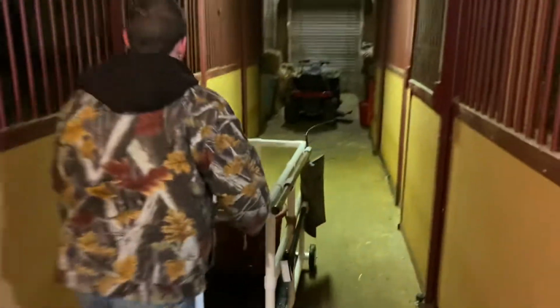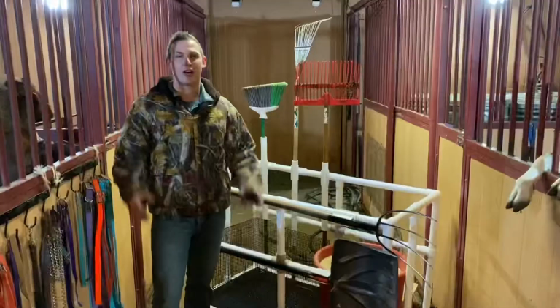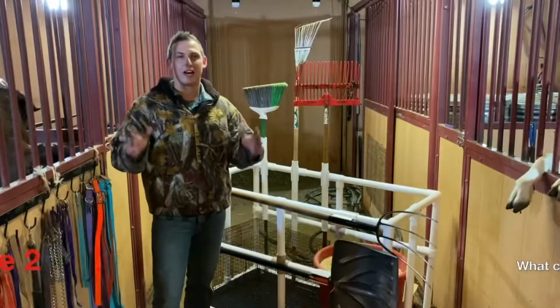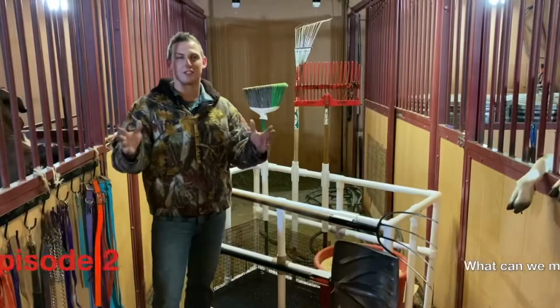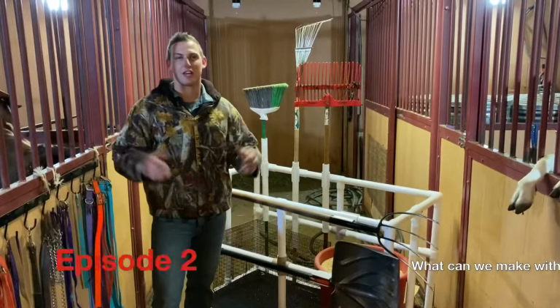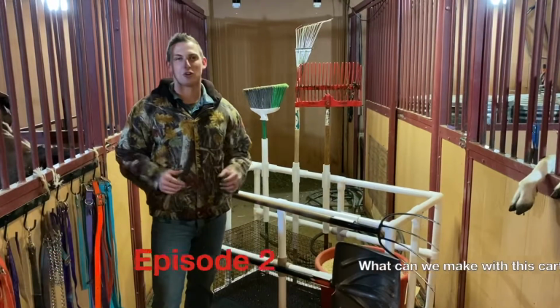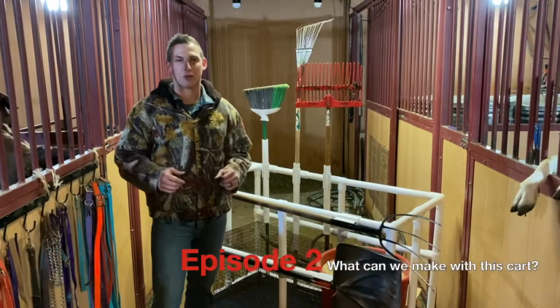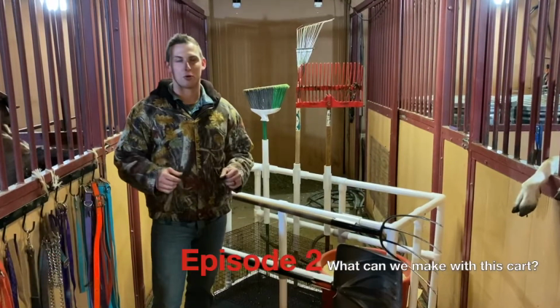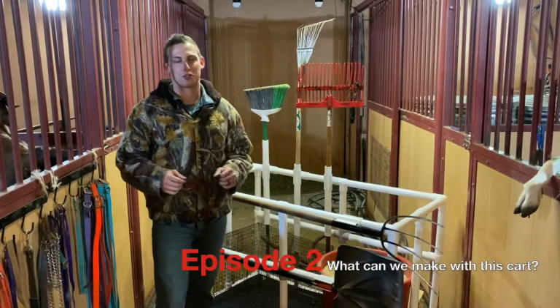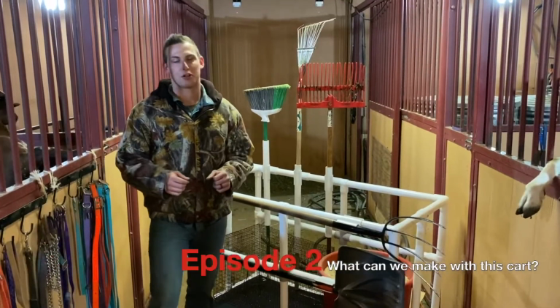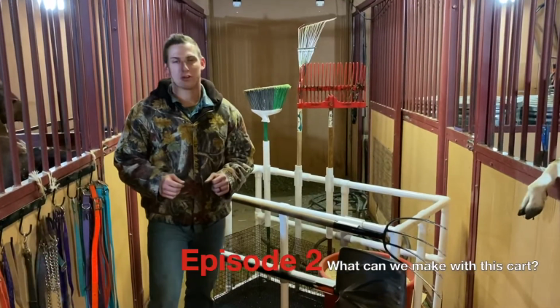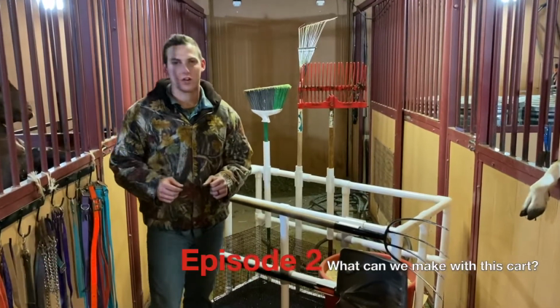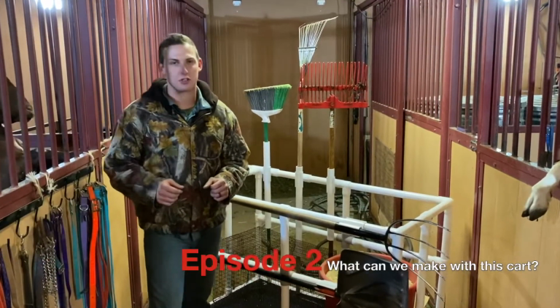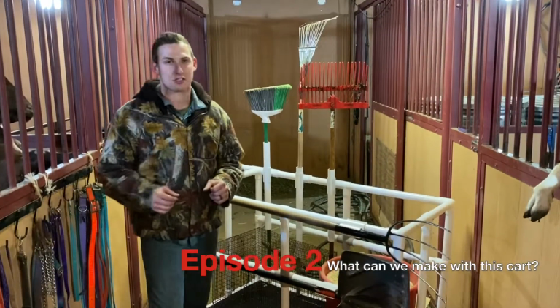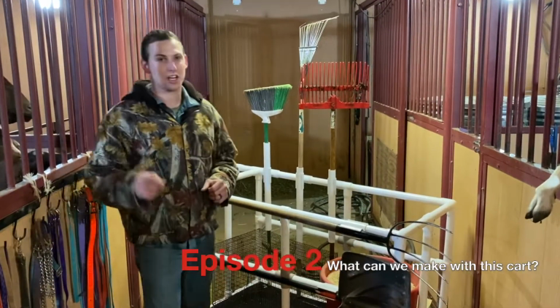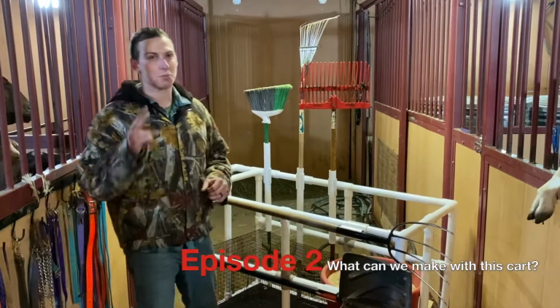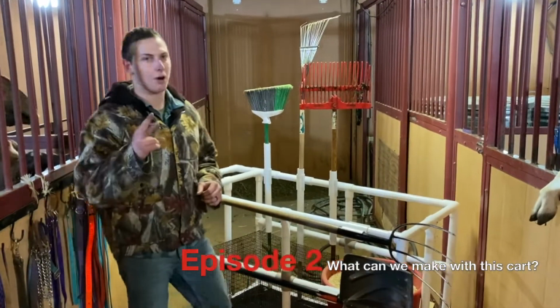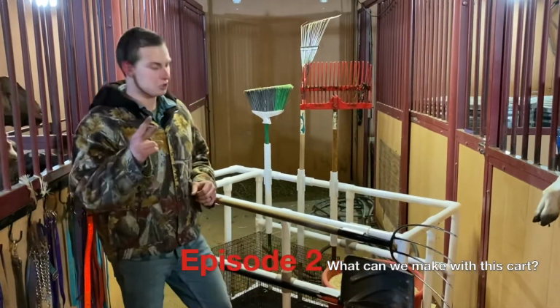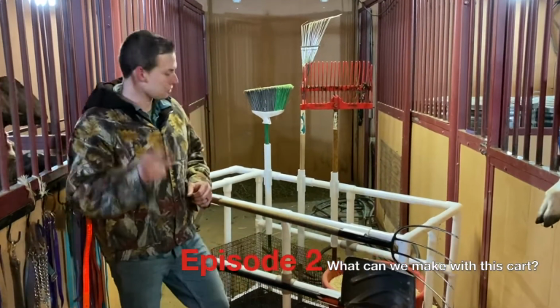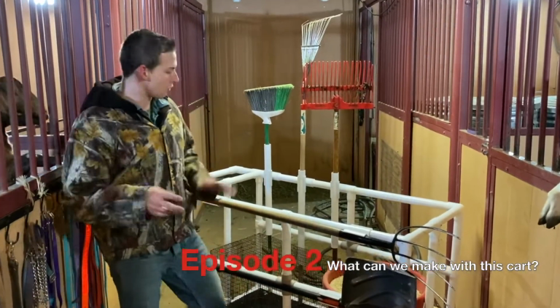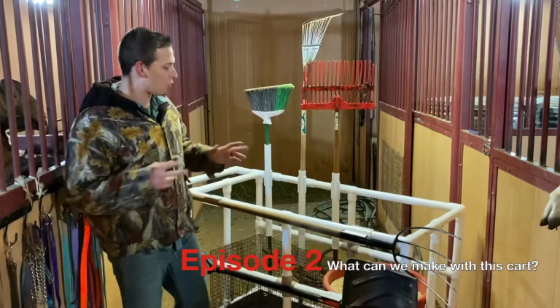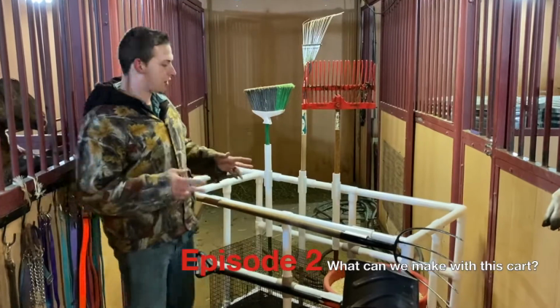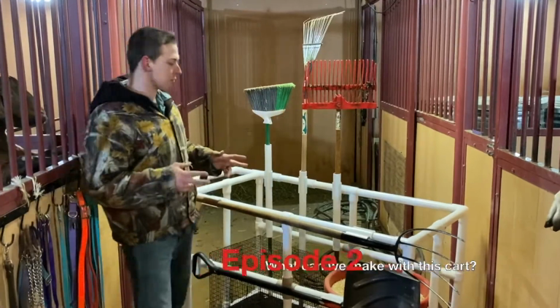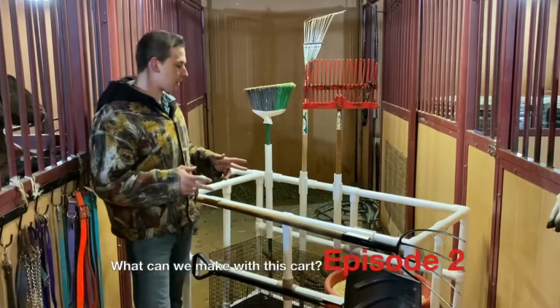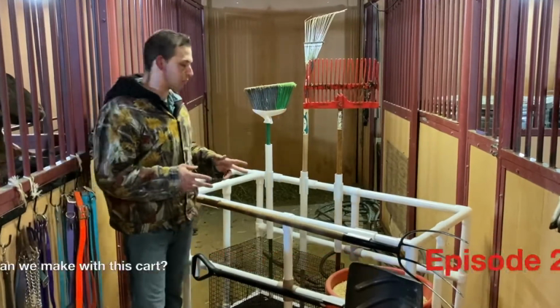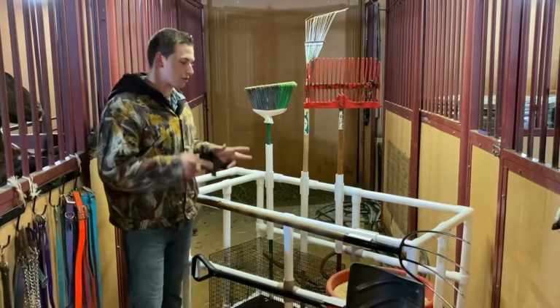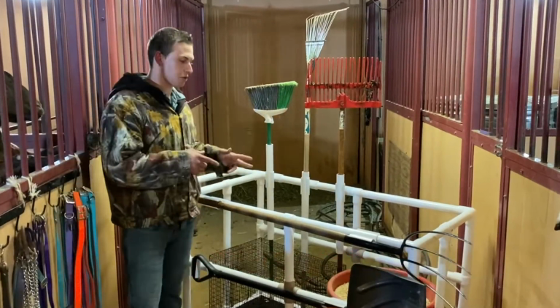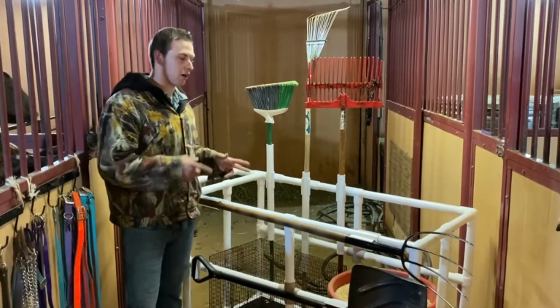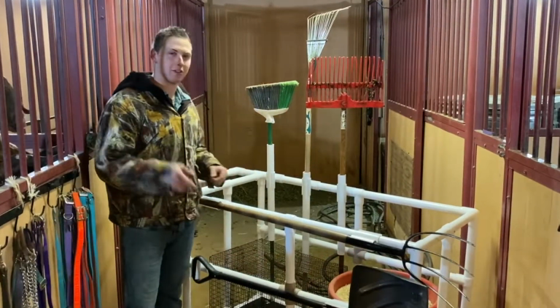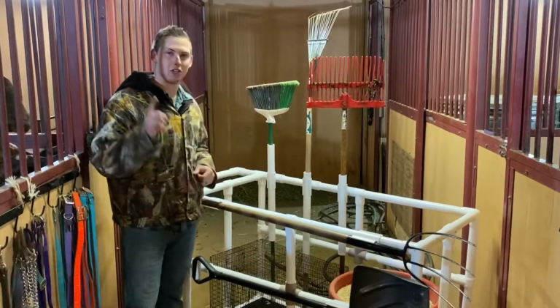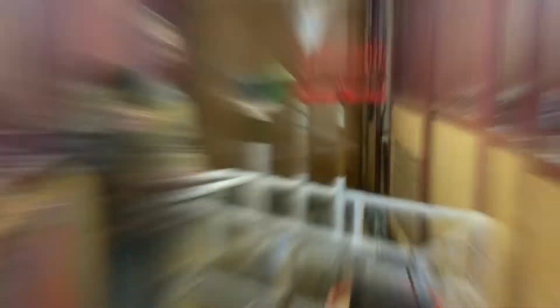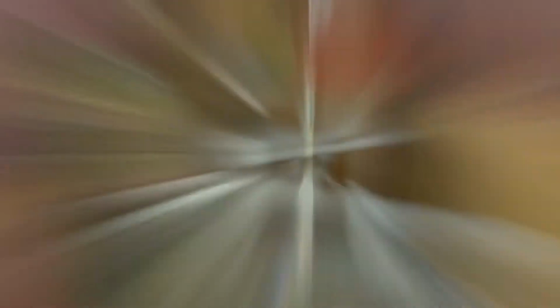Hi, it's Daniel Ramey with Circo Innovations. Today is part two of what can we make with this cart. Let's get started.